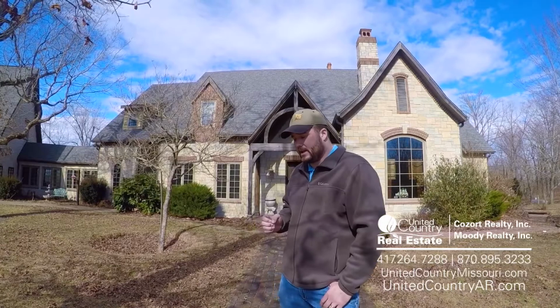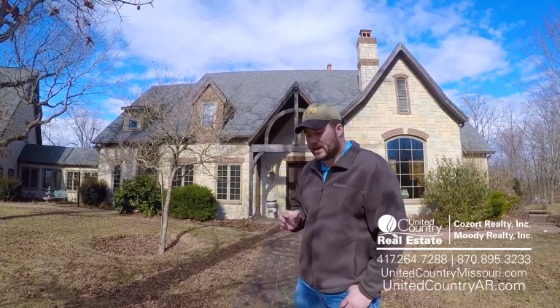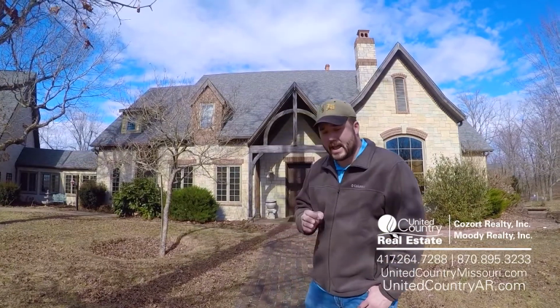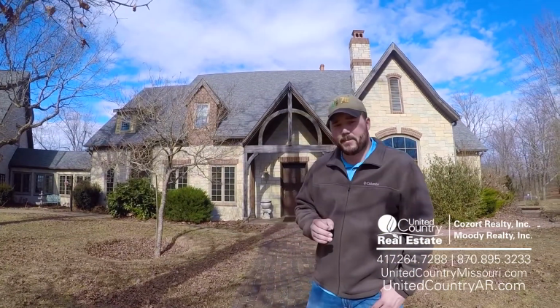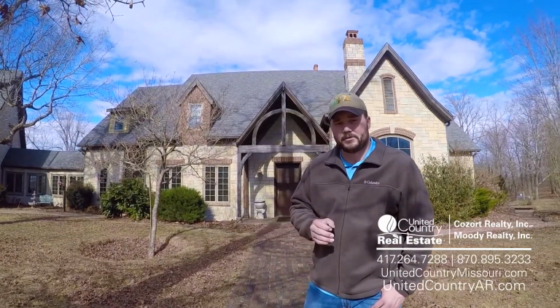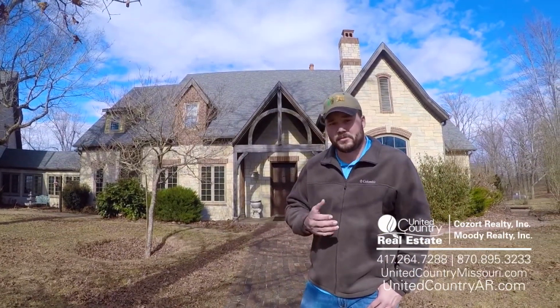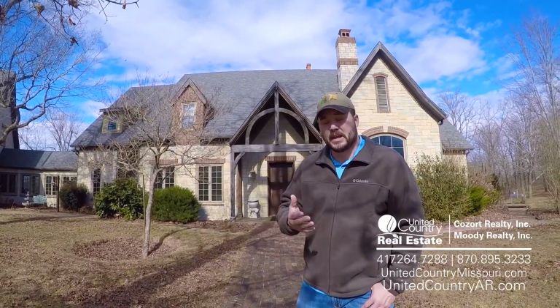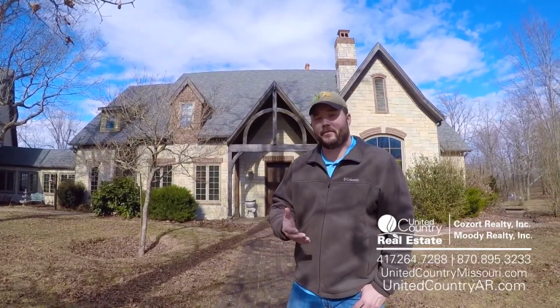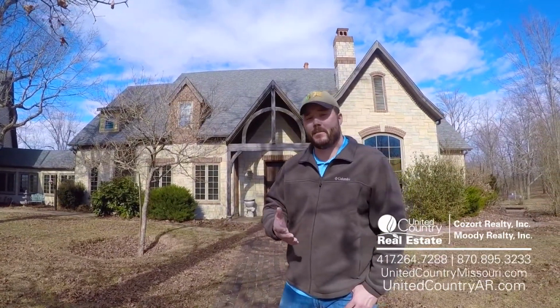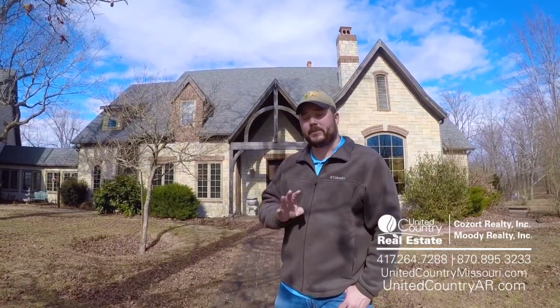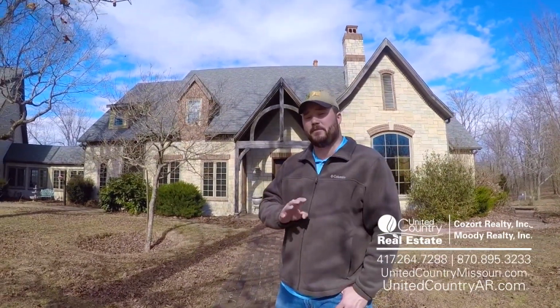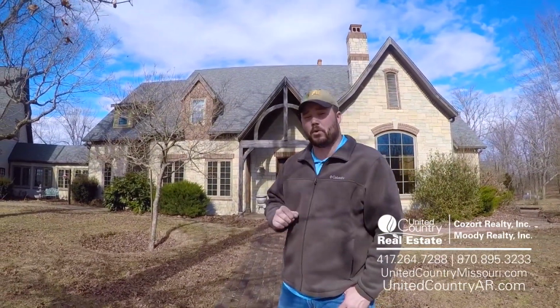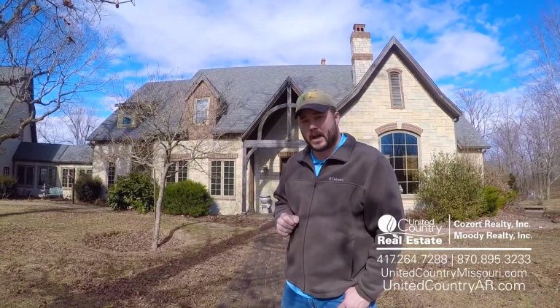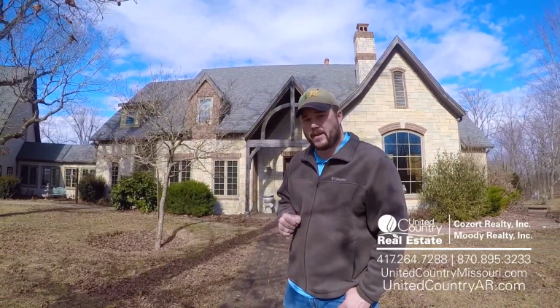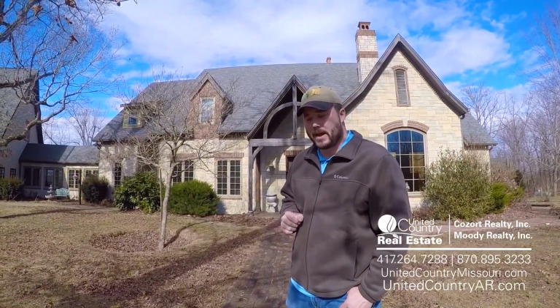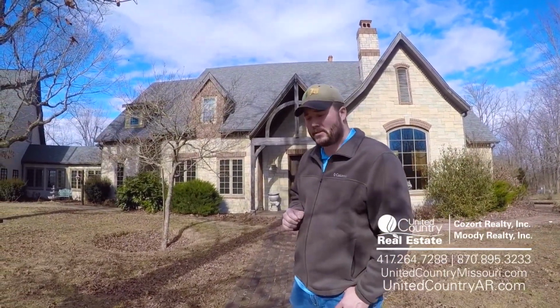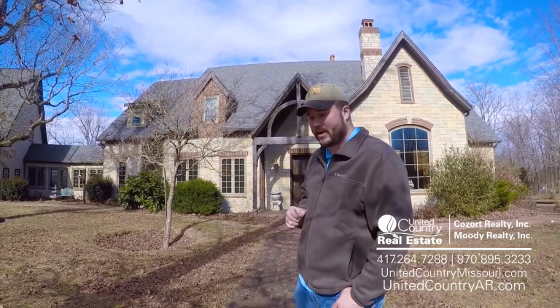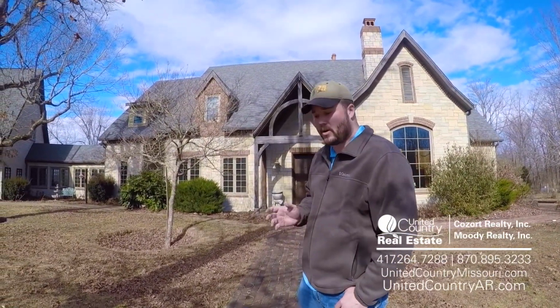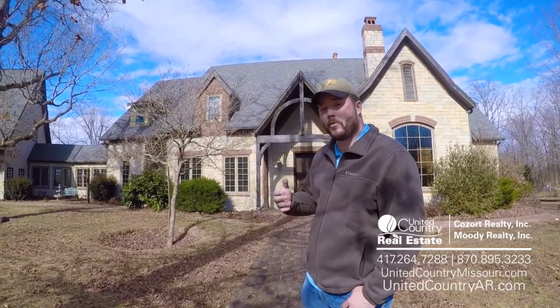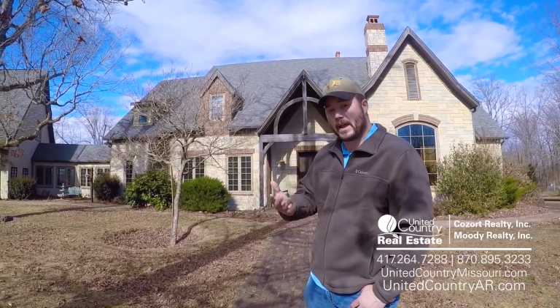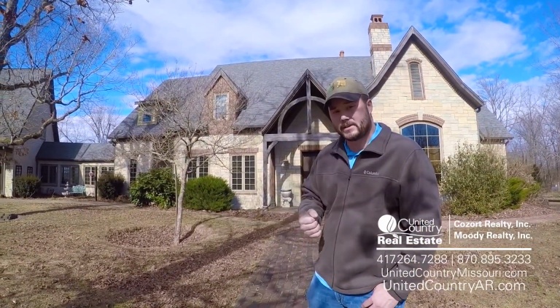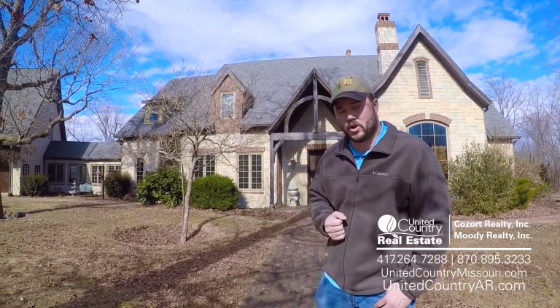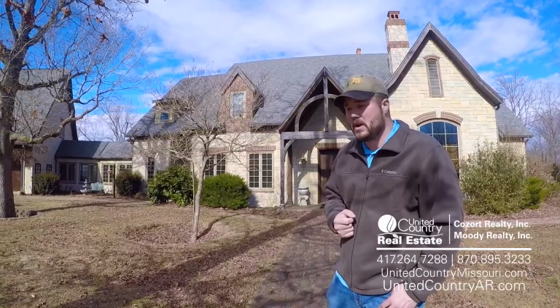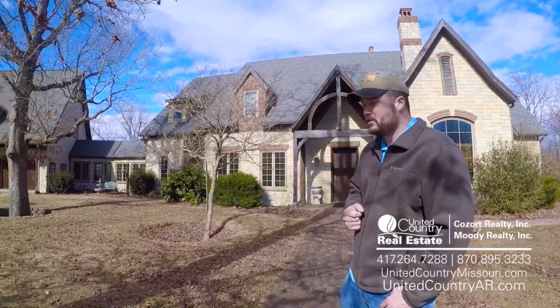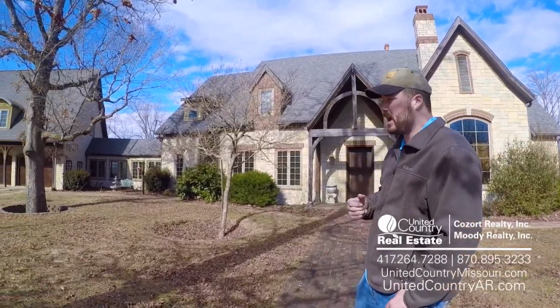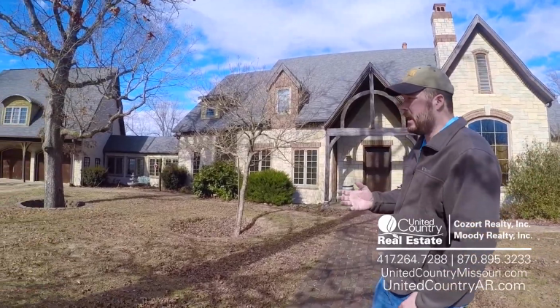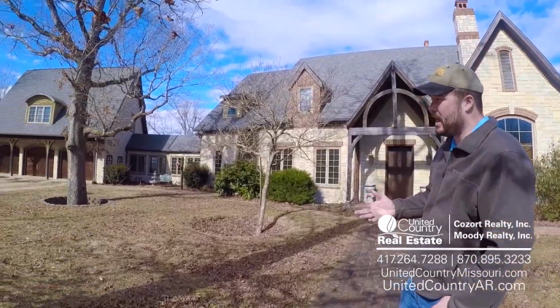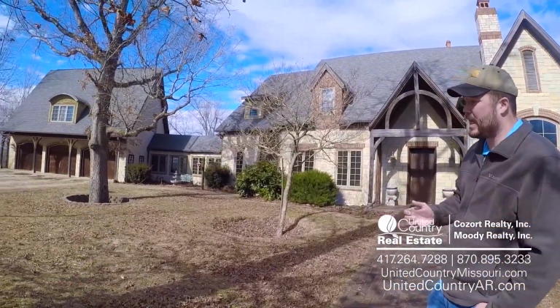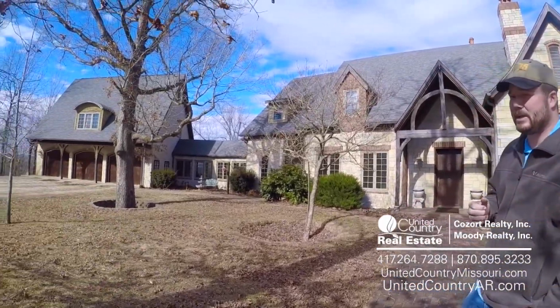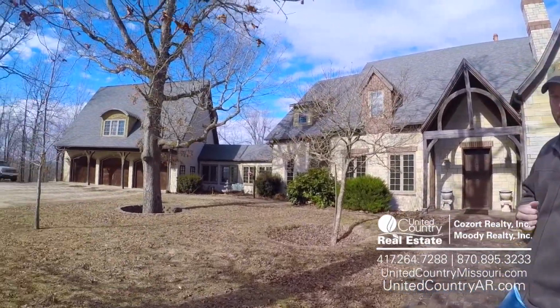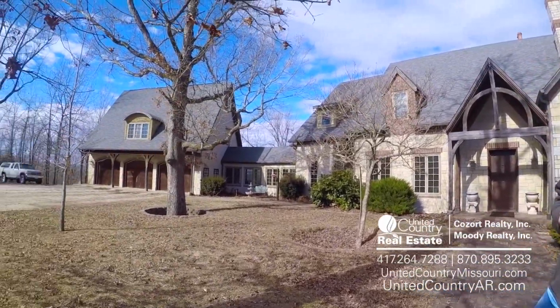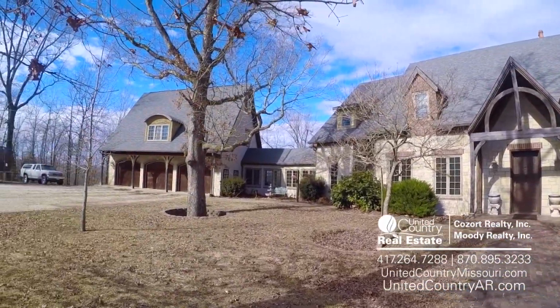It's got eight bedrooms, 10 full baths, four half baths throughout the home and guest home. So we got a lot of house to show you today.